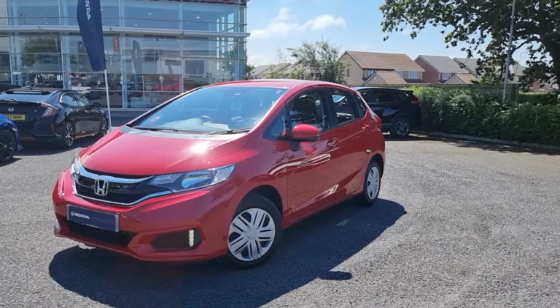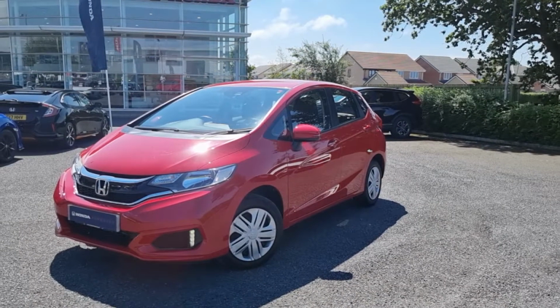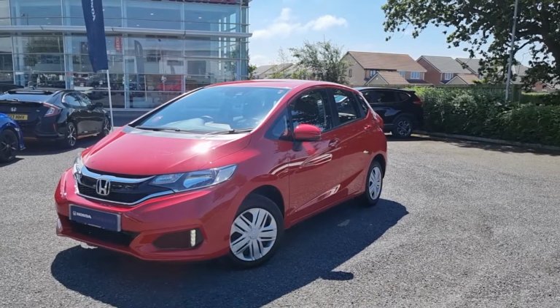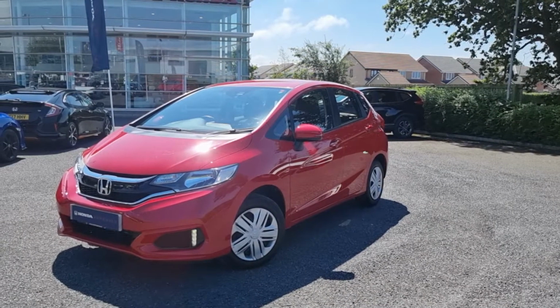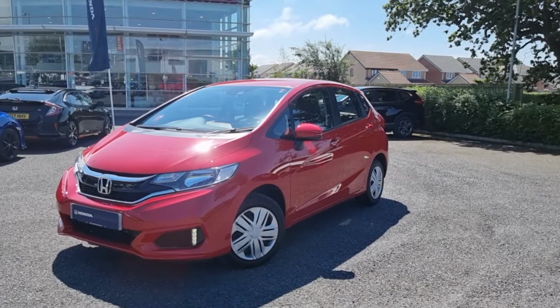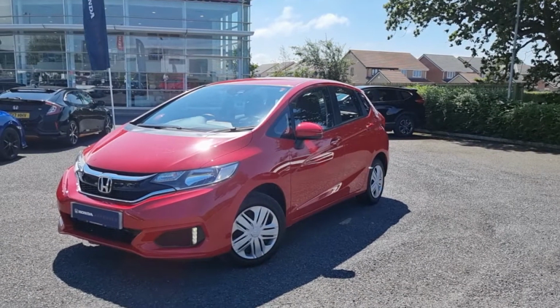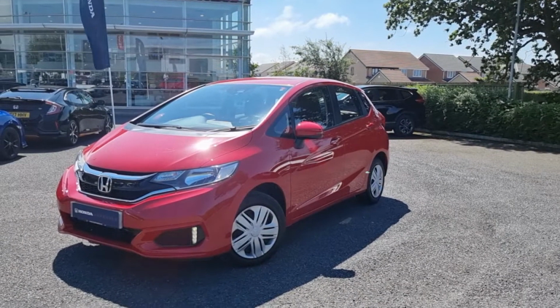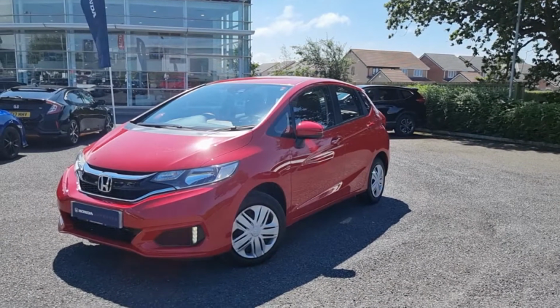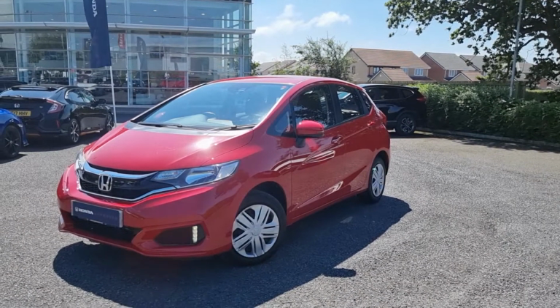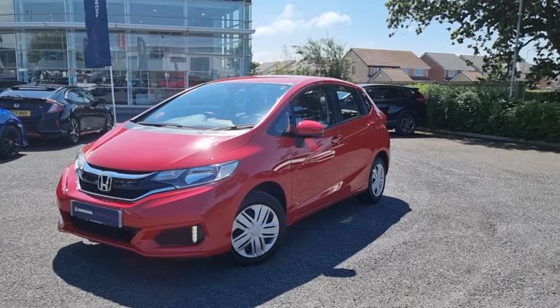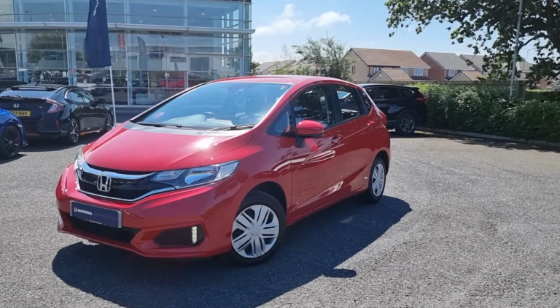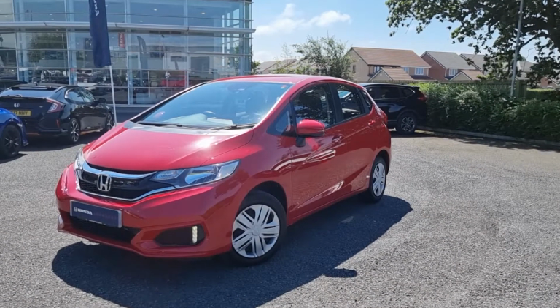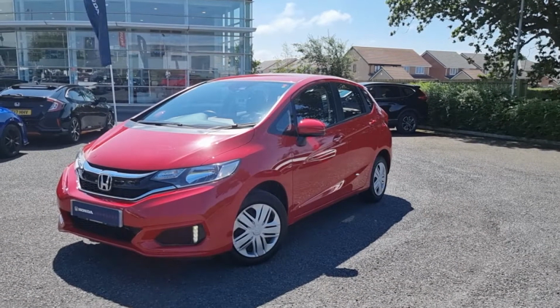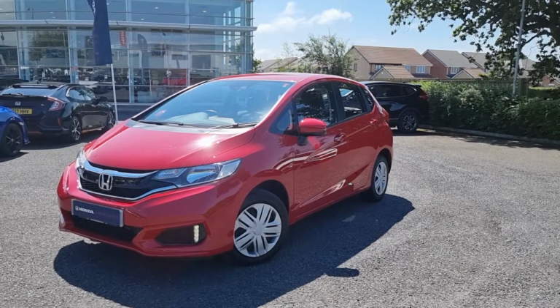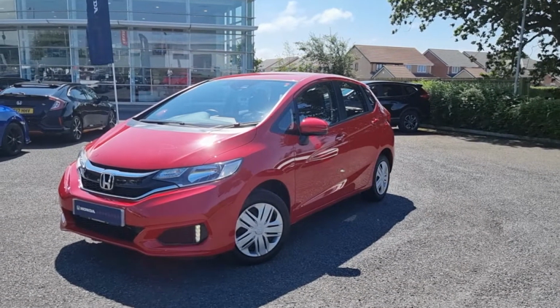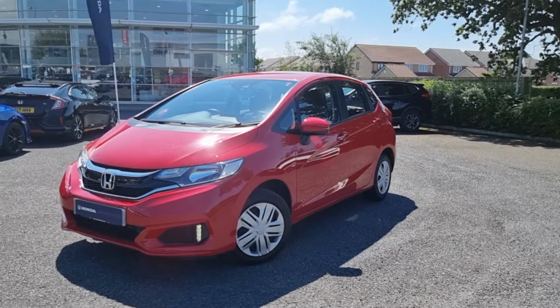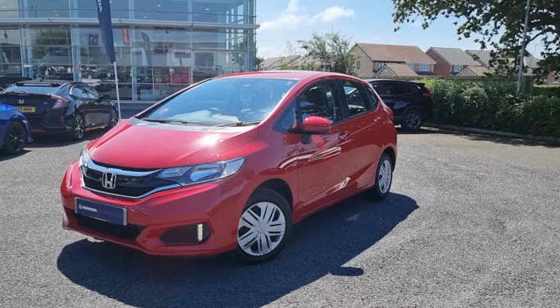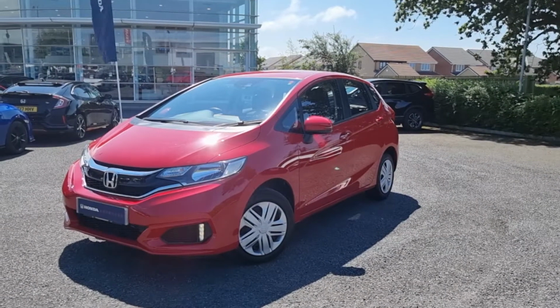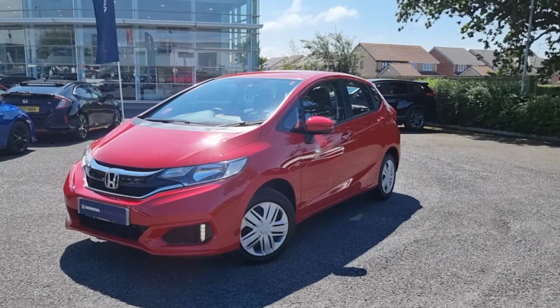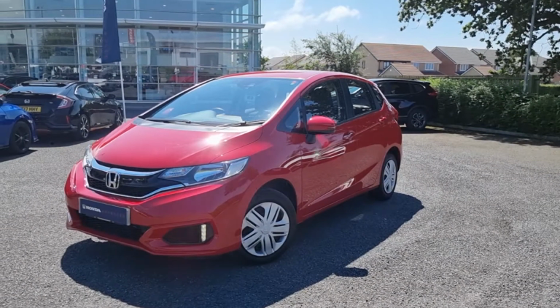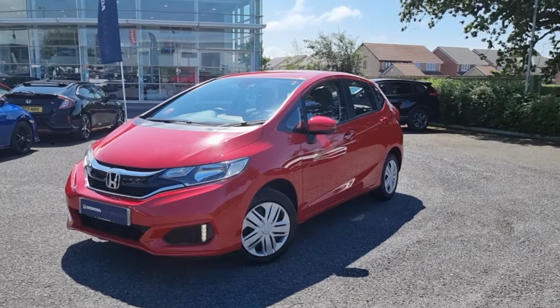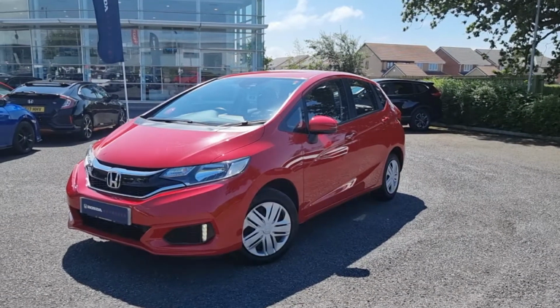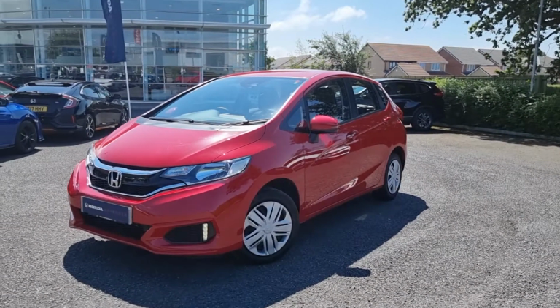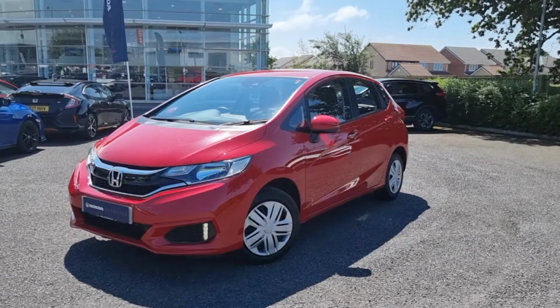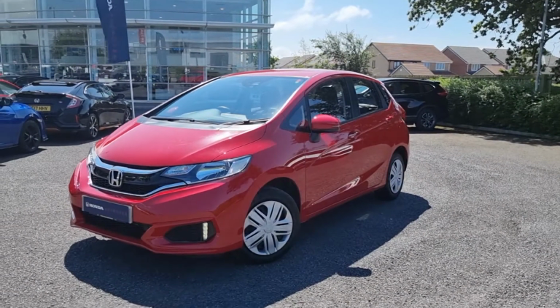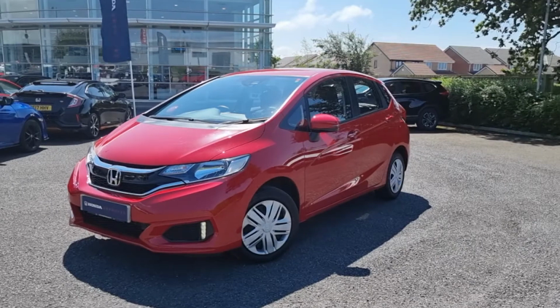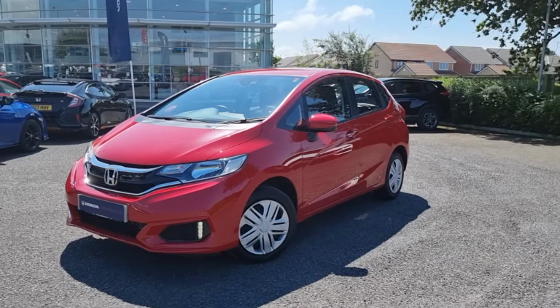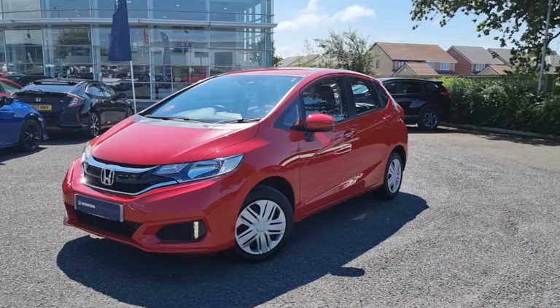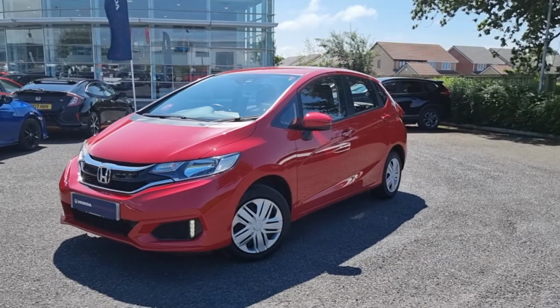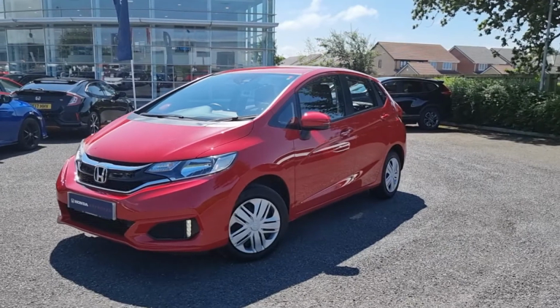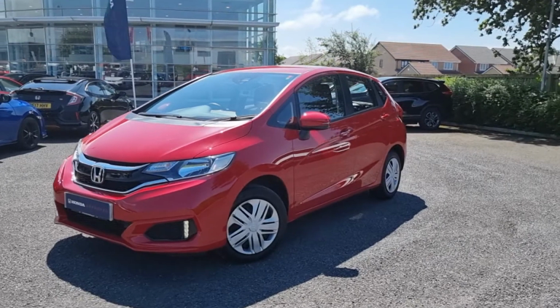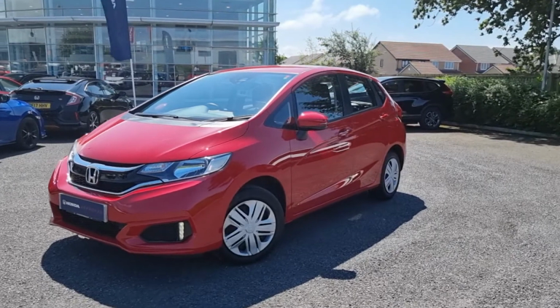Hey guys, William from Blackpool Honda here. Here we have one of our 1.3 Jazz S's.